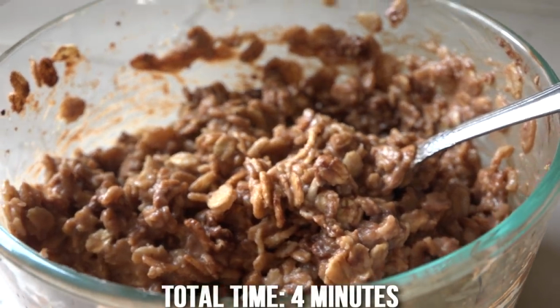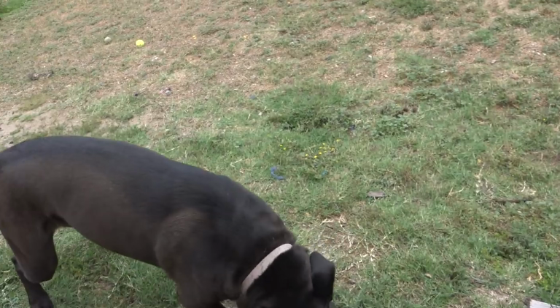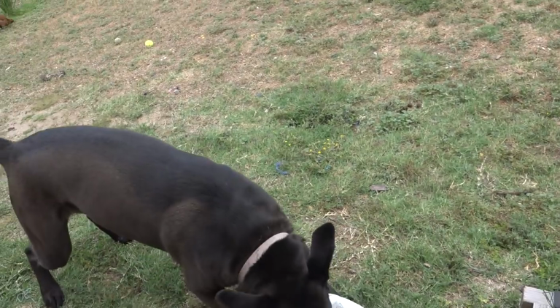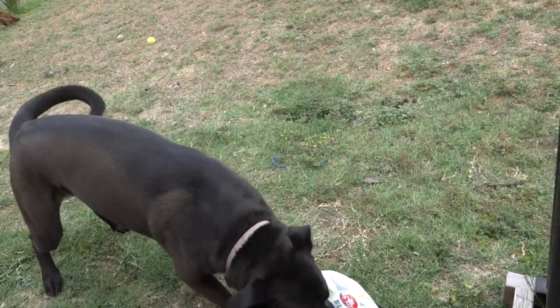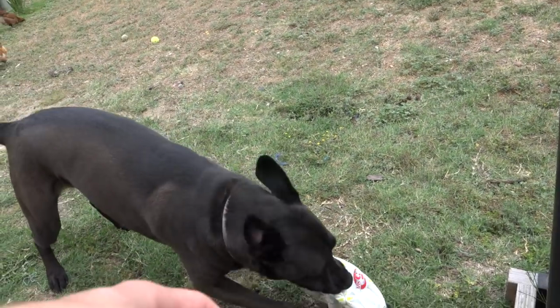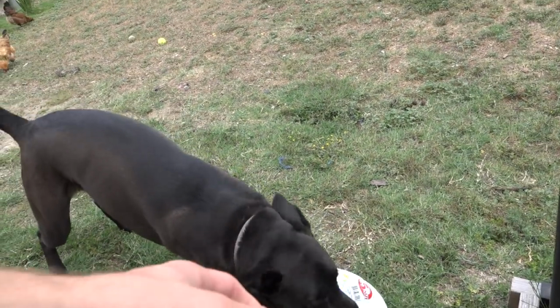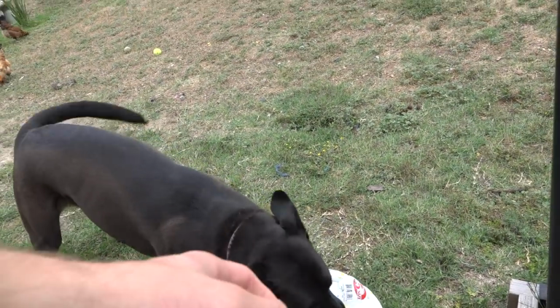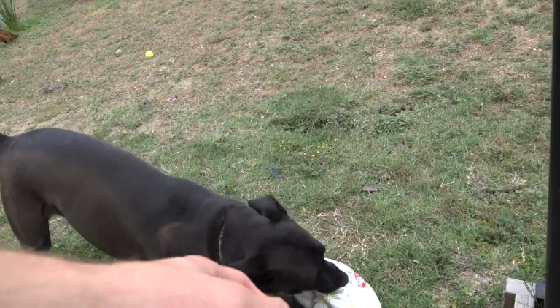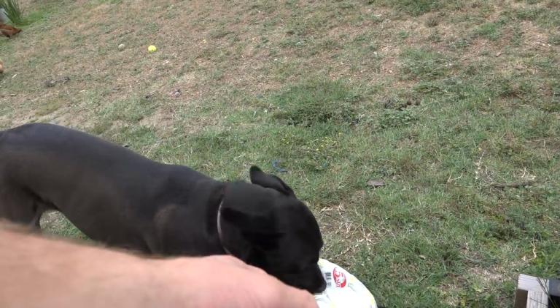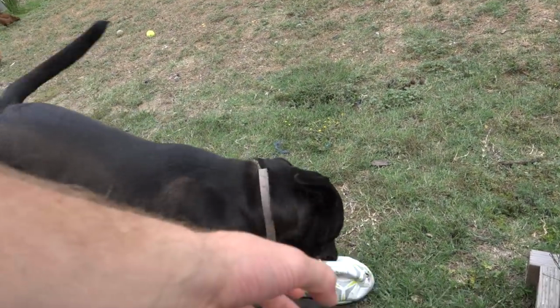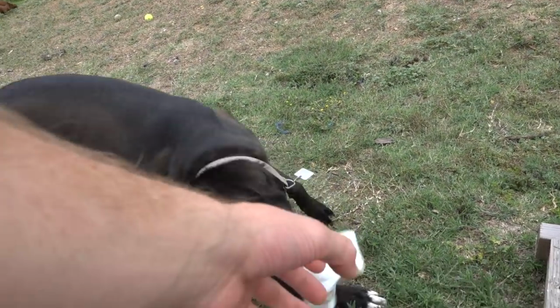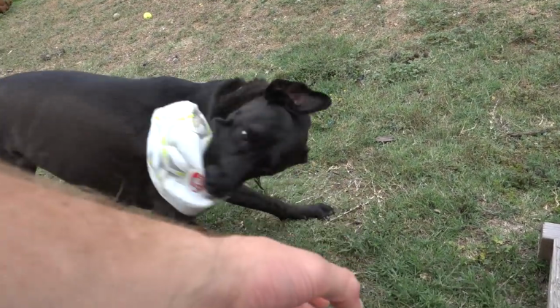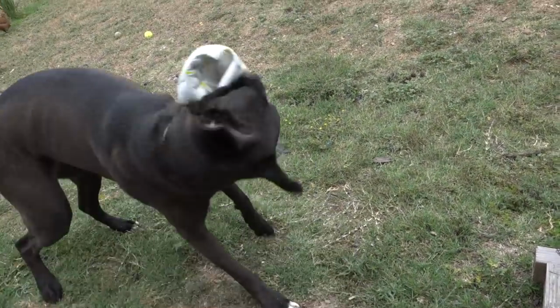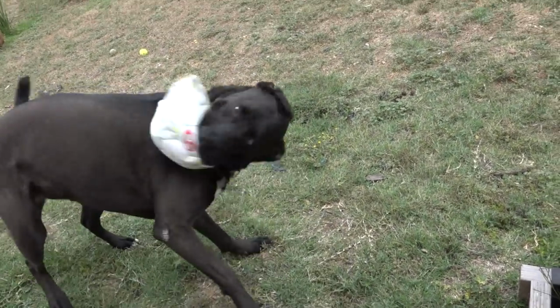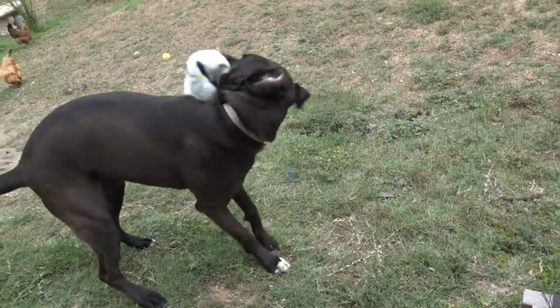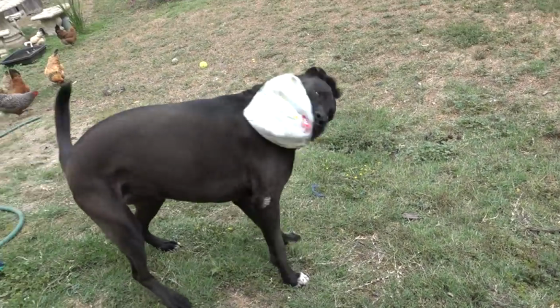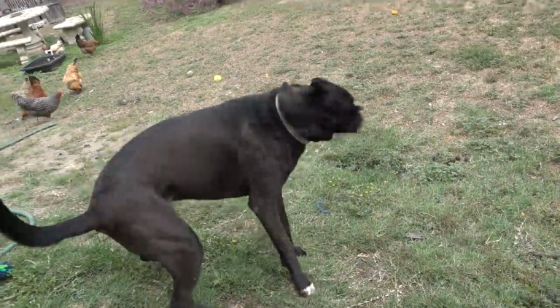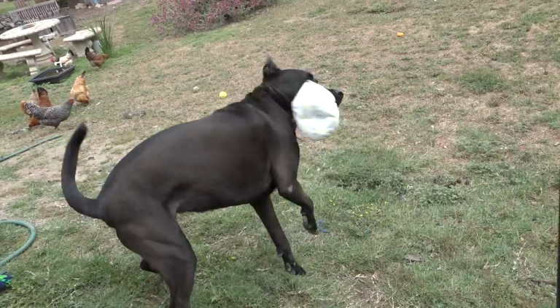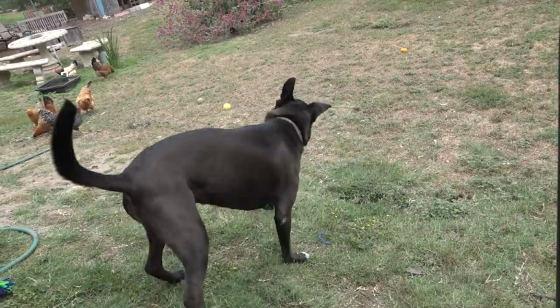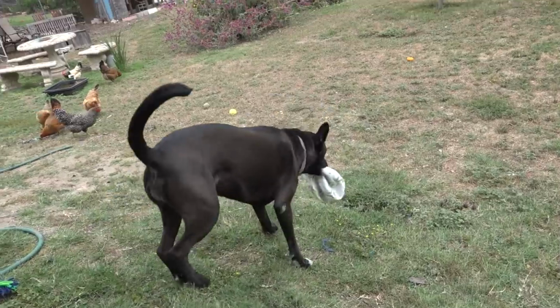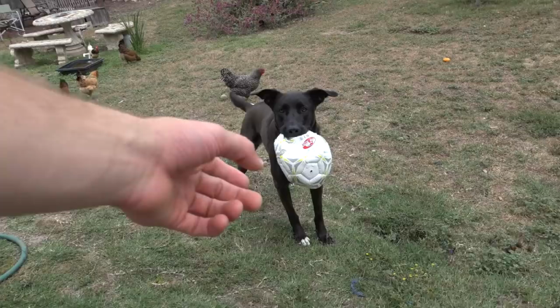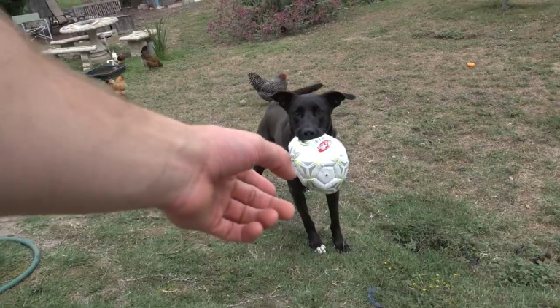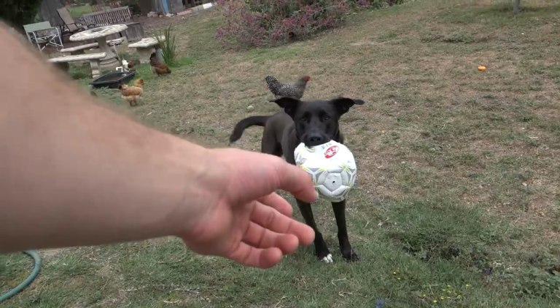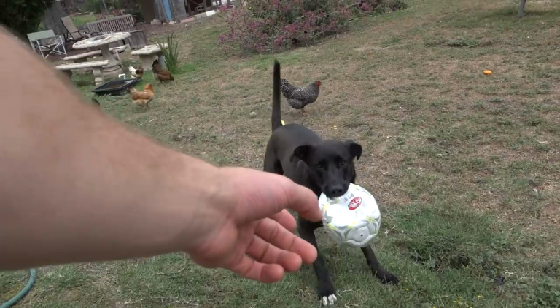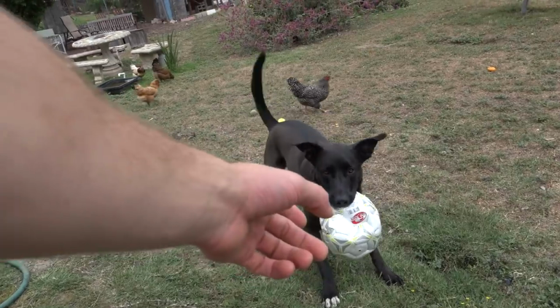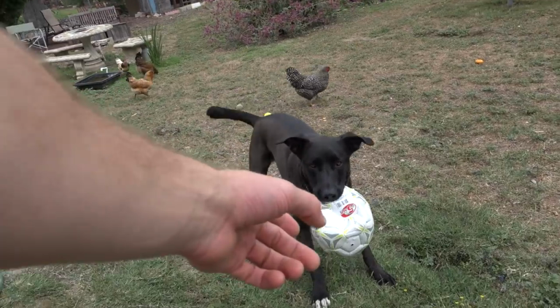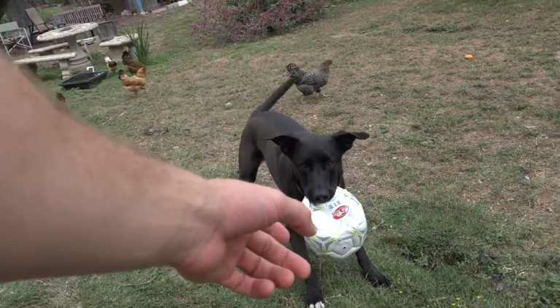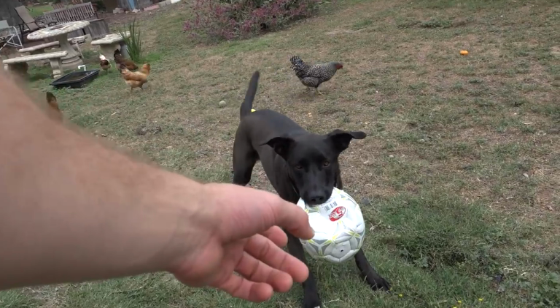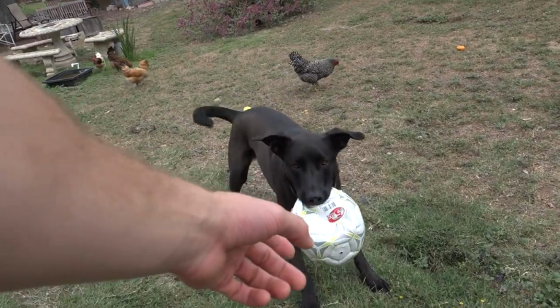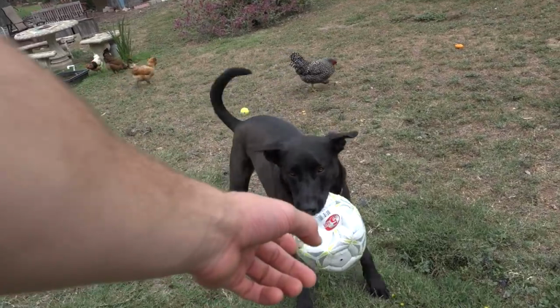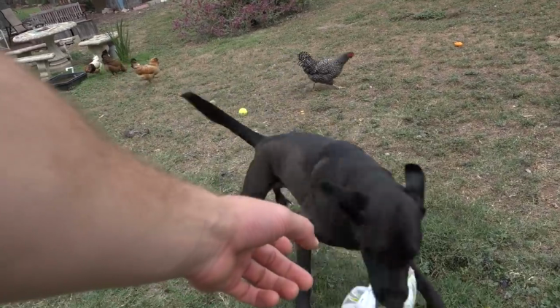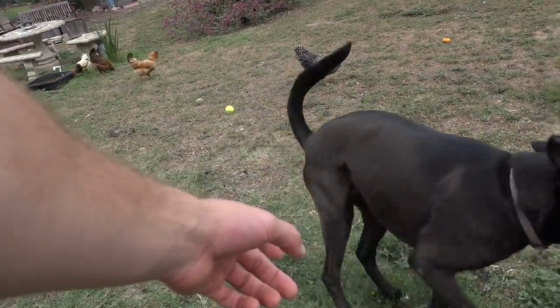Oh hey Cubs, can I get the ball? Can I get that ball?